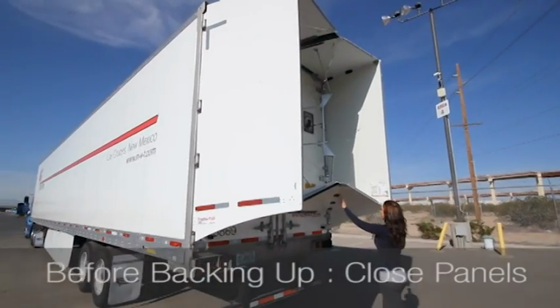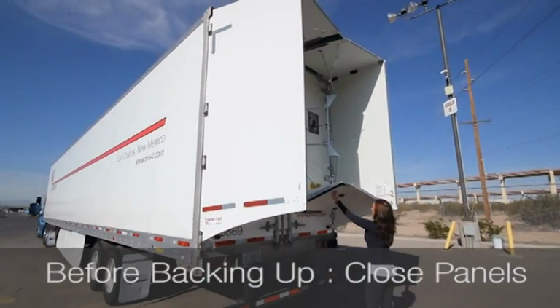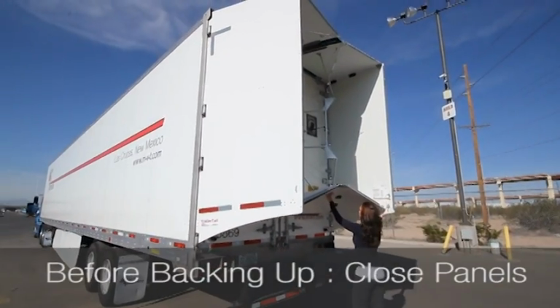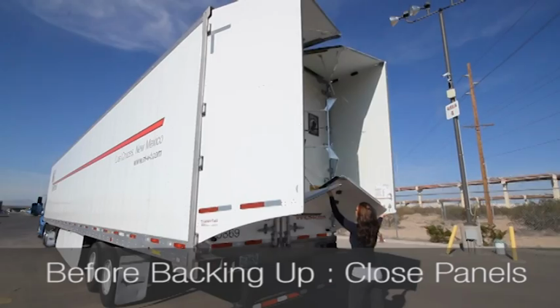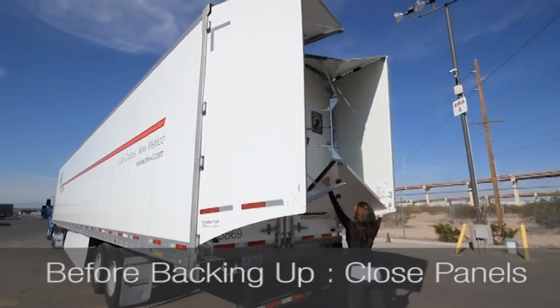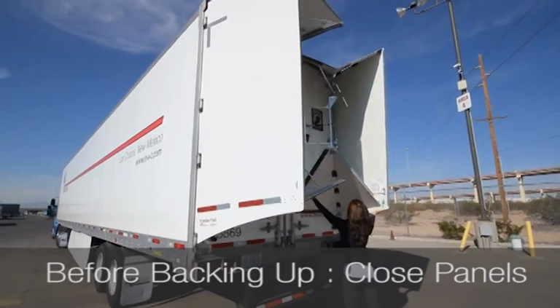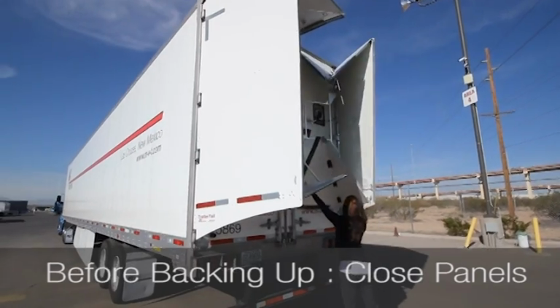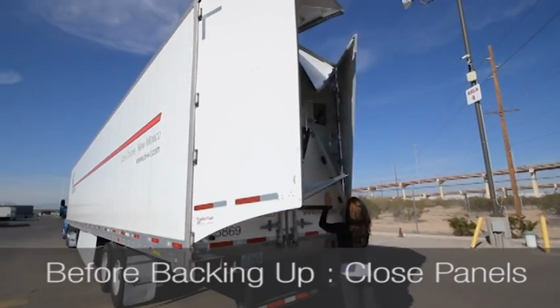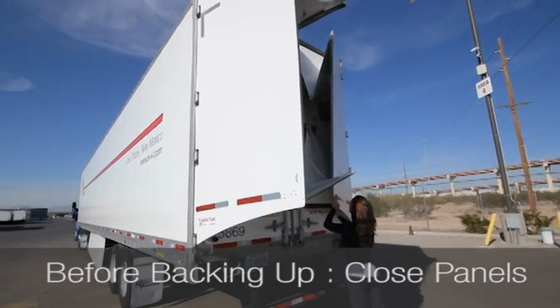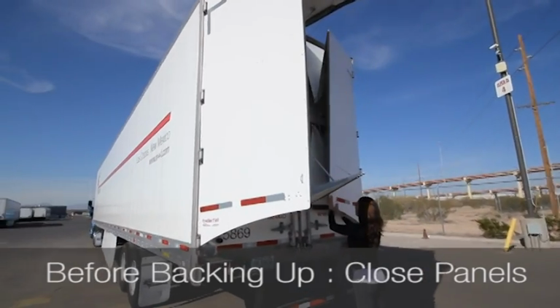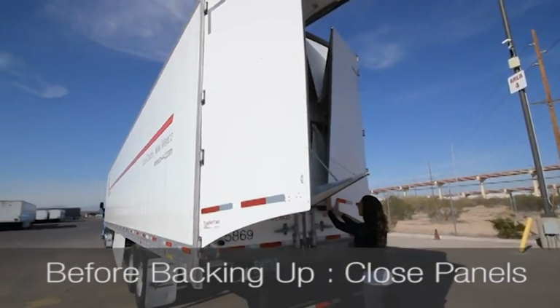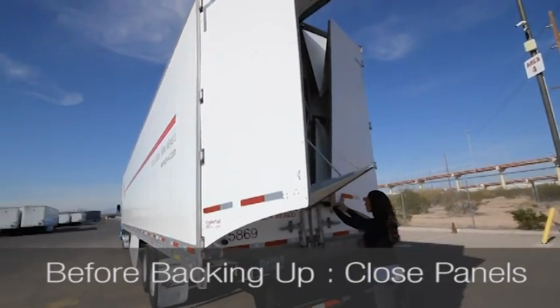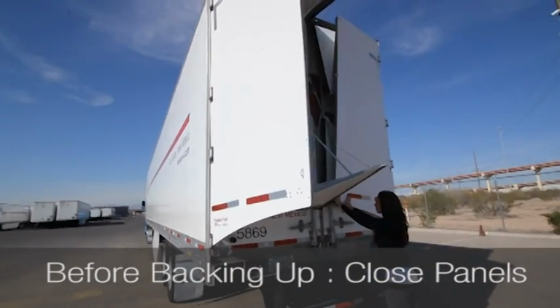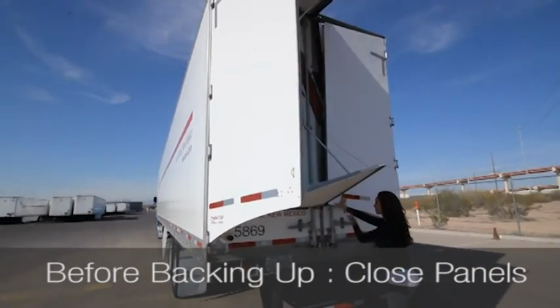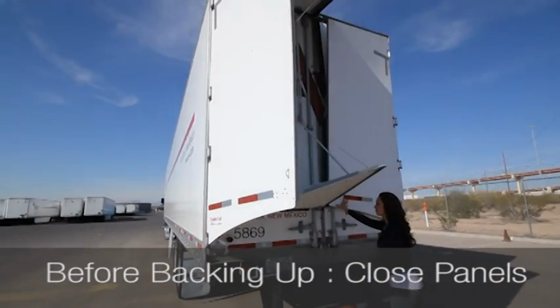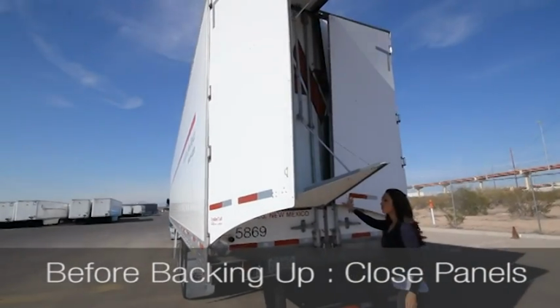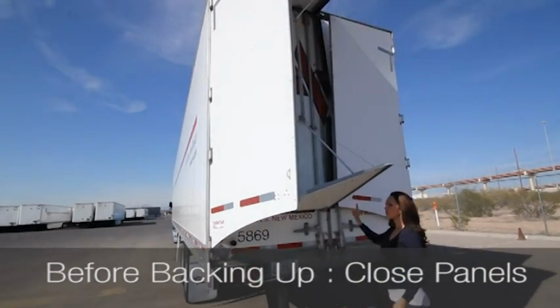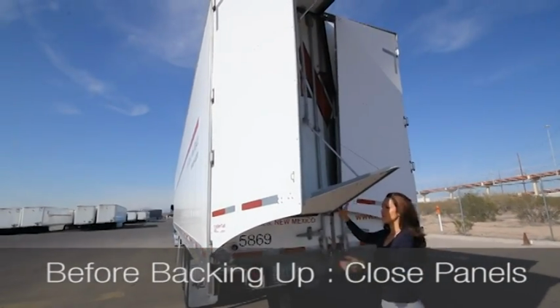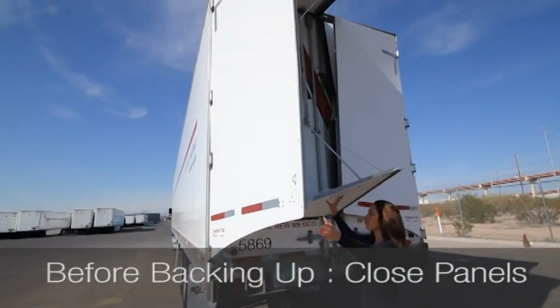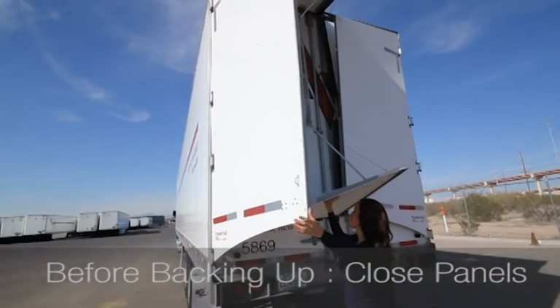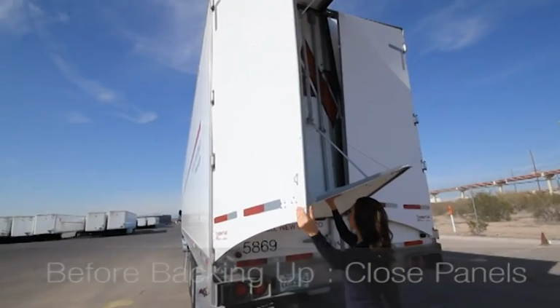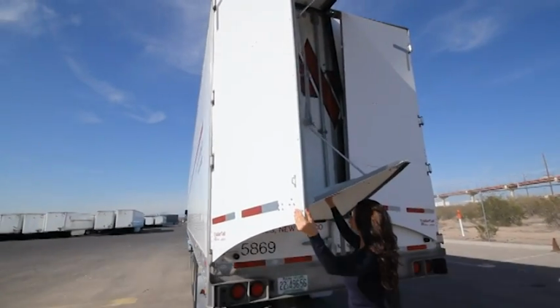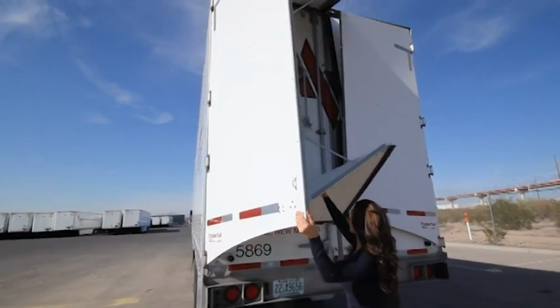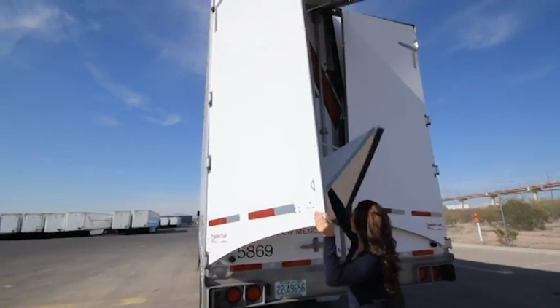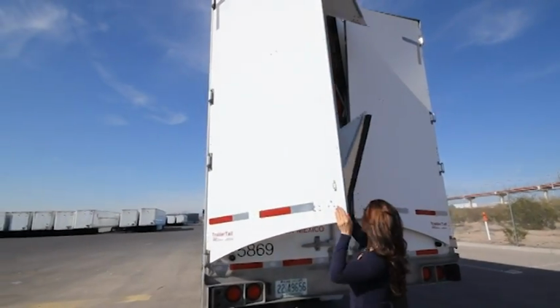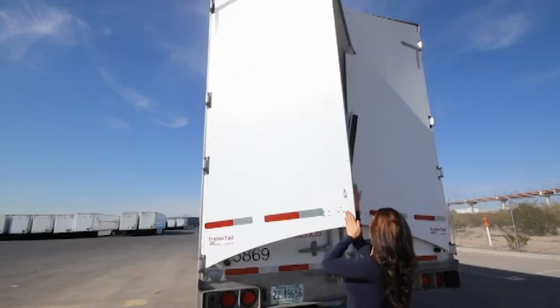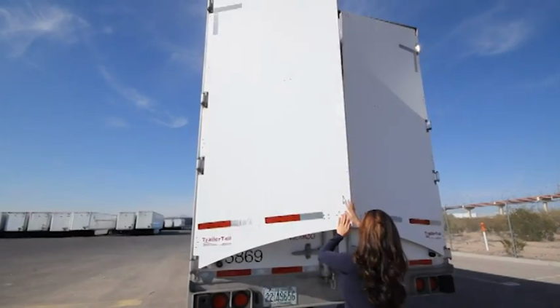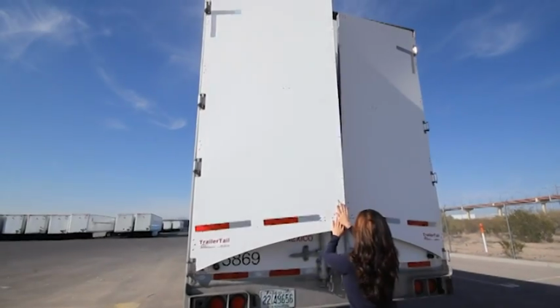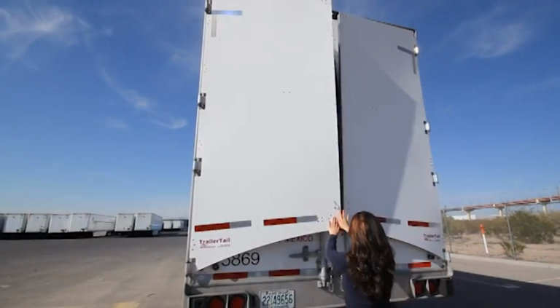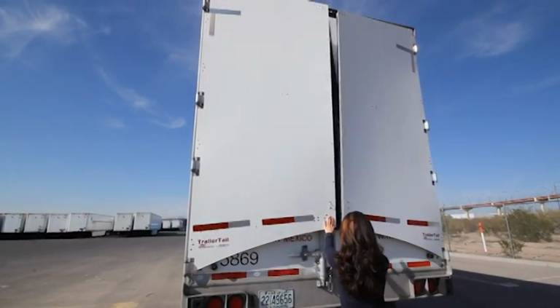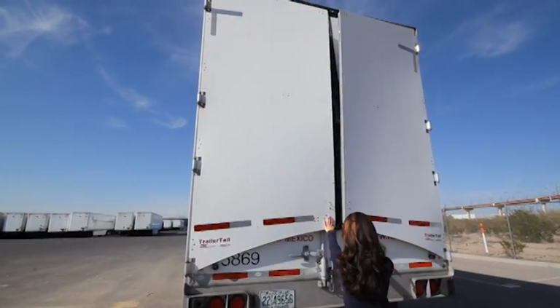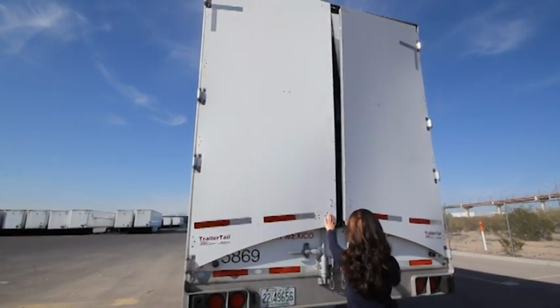Before backing up into a loading bay, close the Trailer Tail. To close the trailer, push the bottom and side panels until the latch clicks.